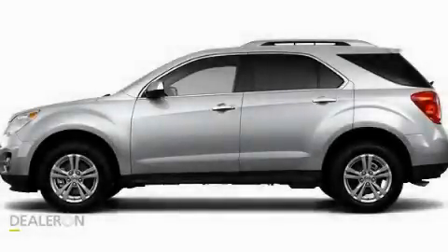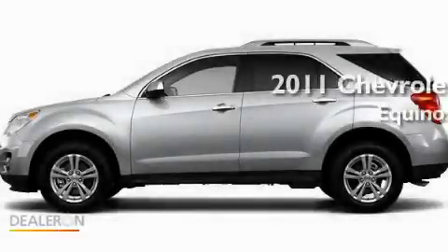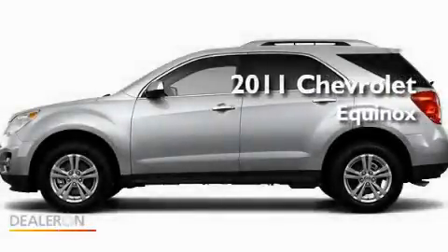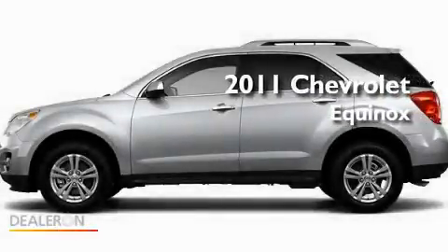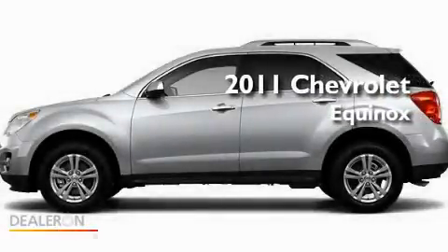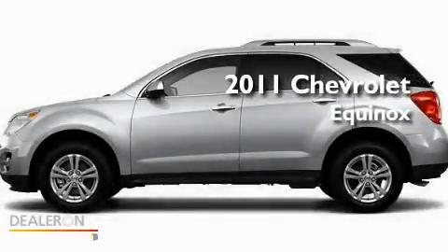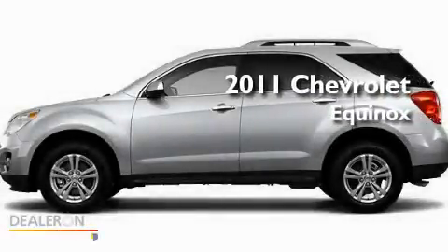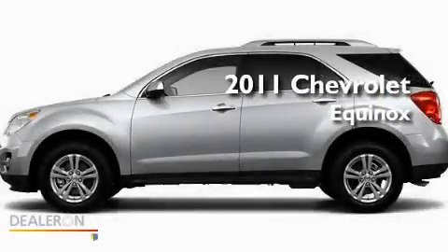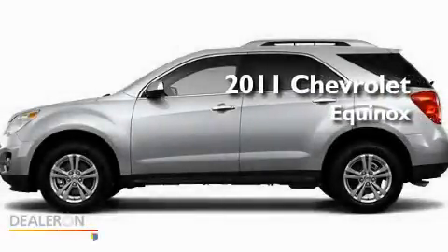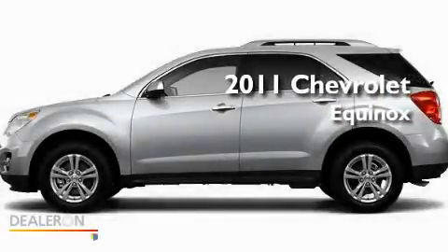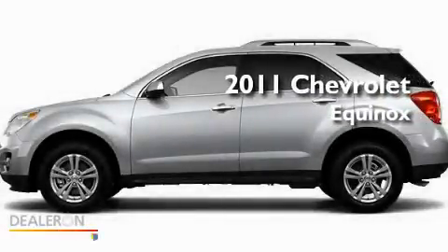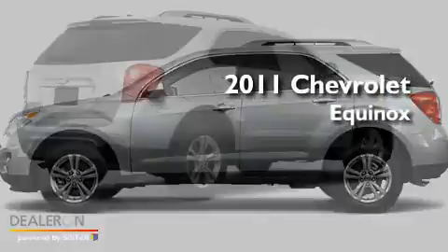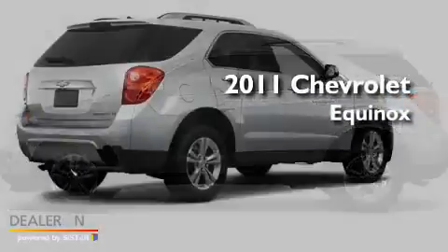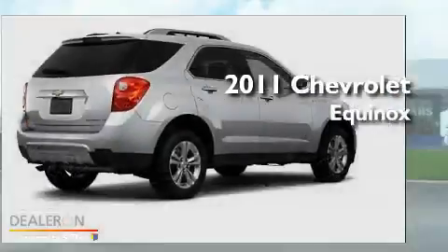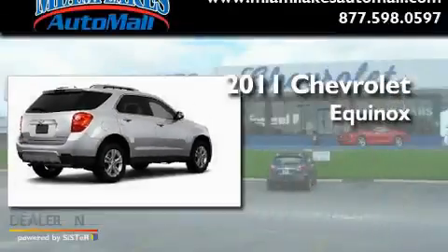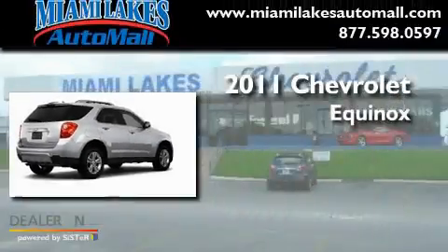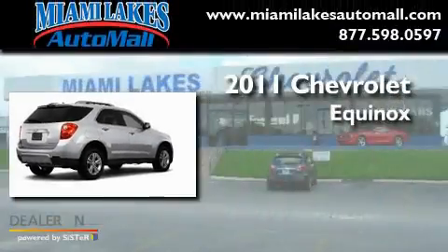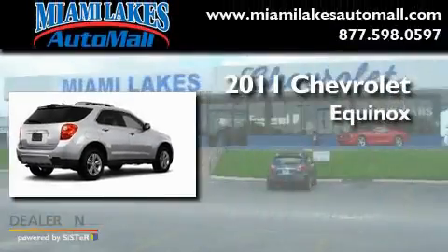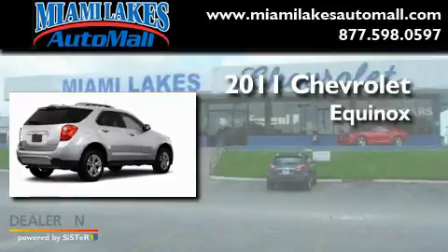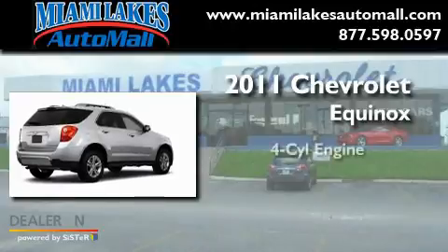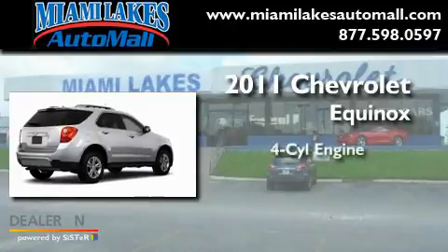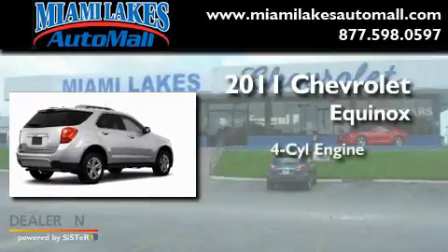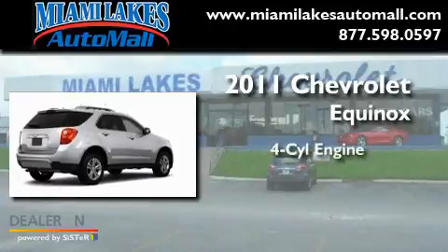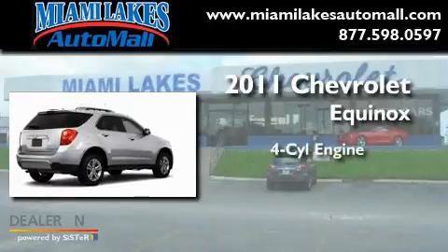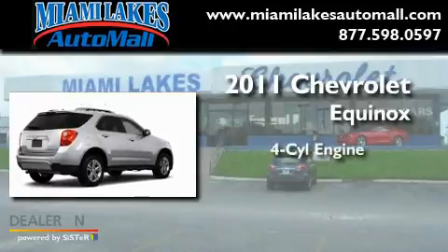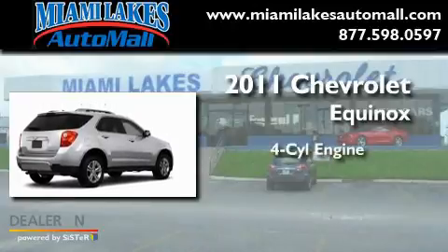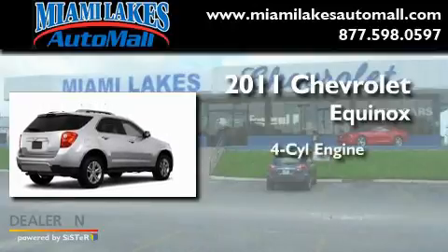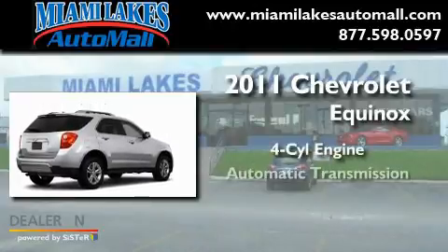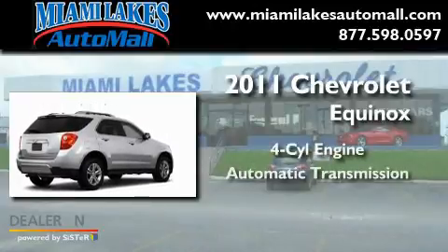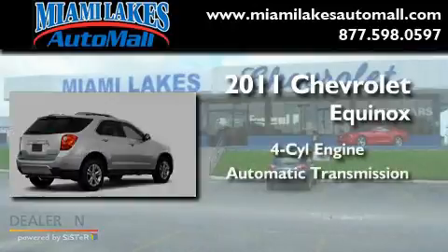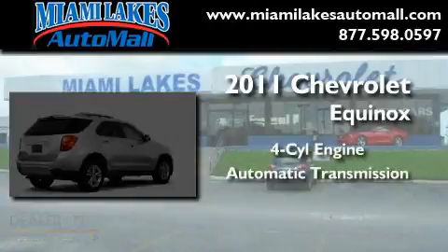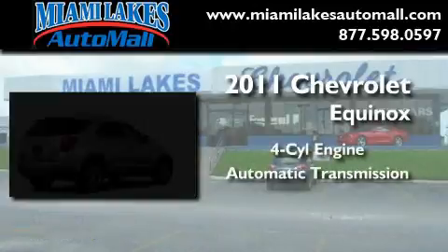This is a brand new 2011 Chevrolet Equinox. It features a four-cylinder engine and an automatic transmission.